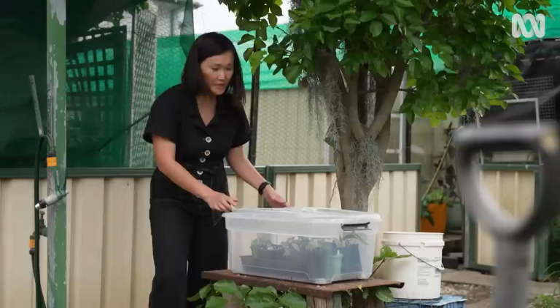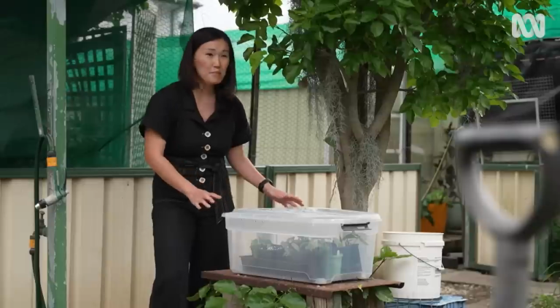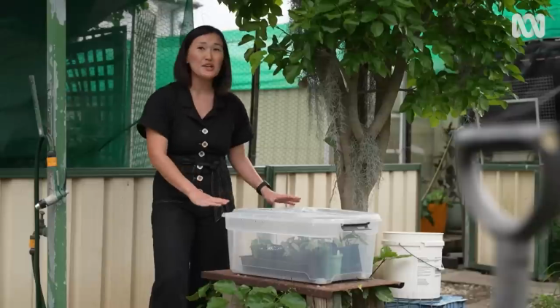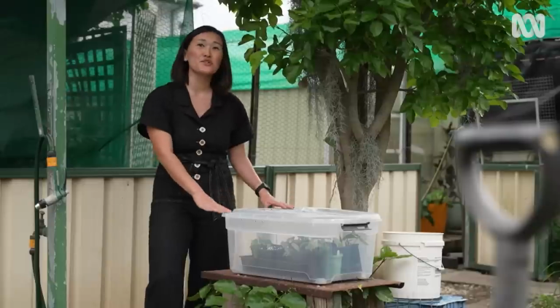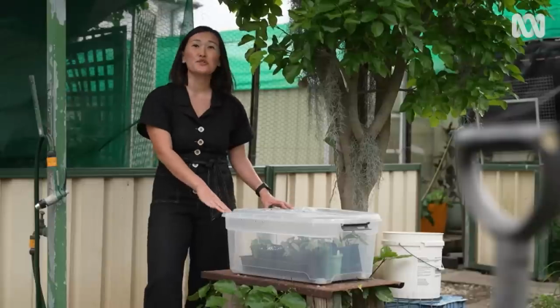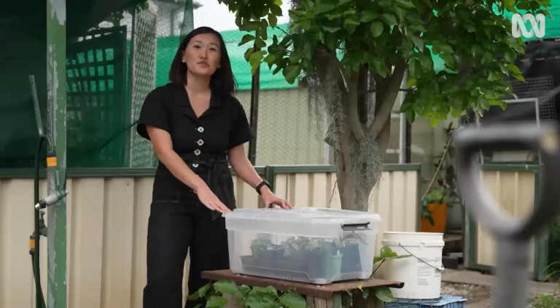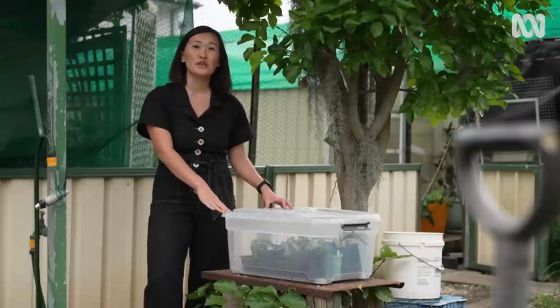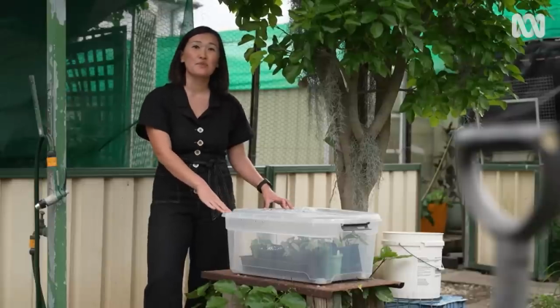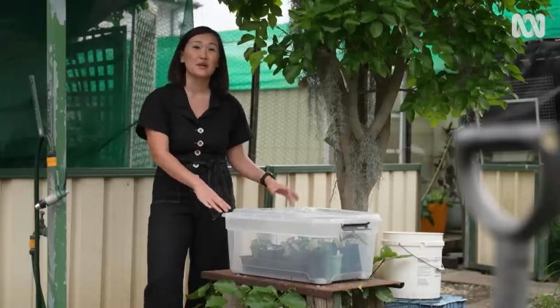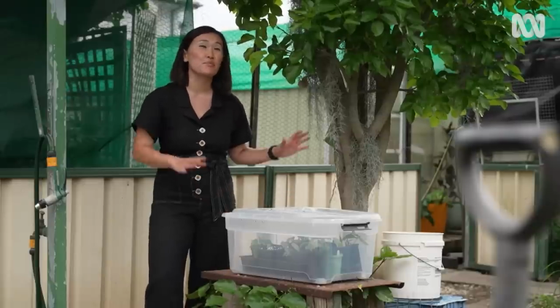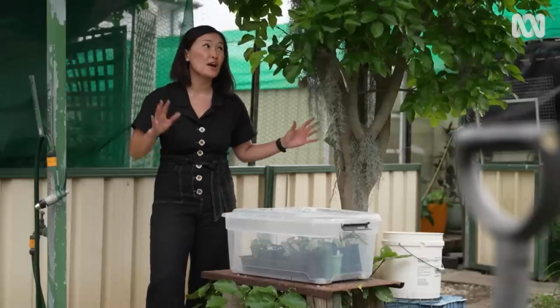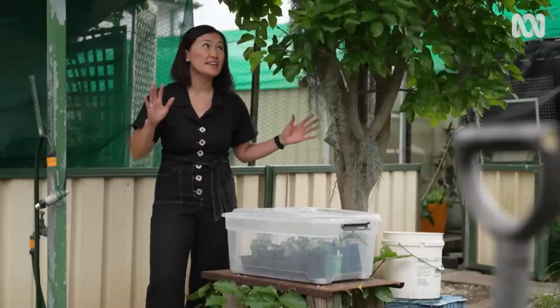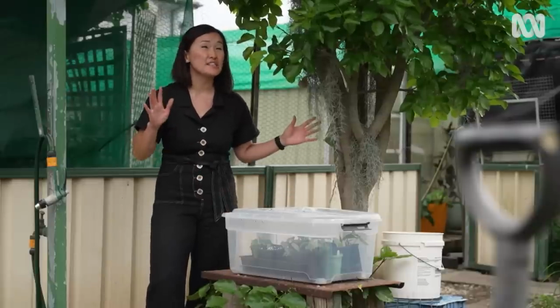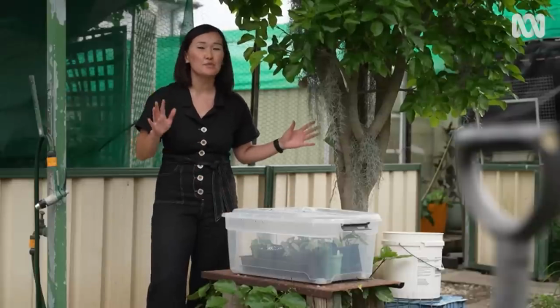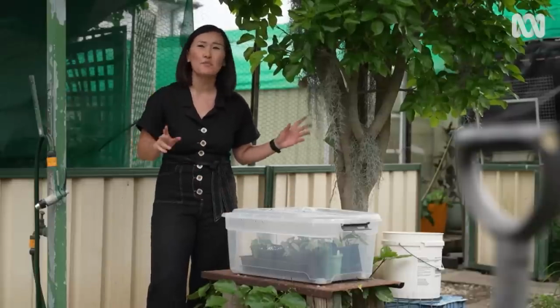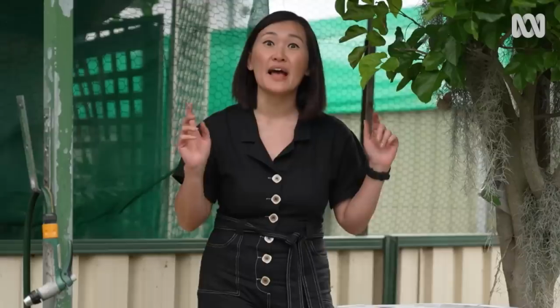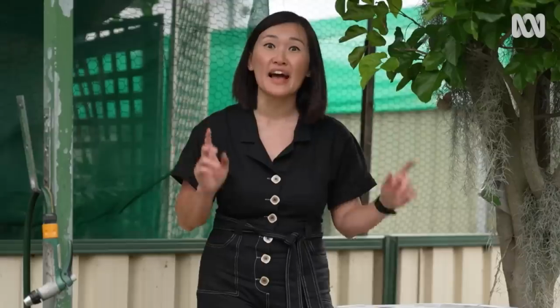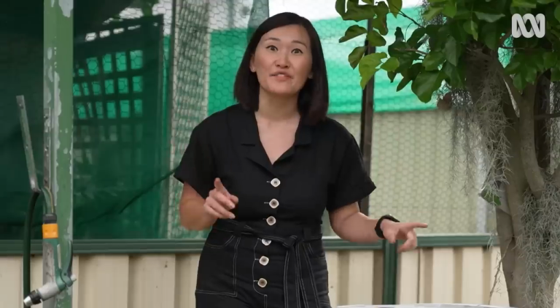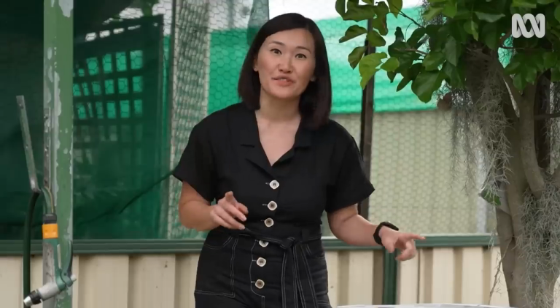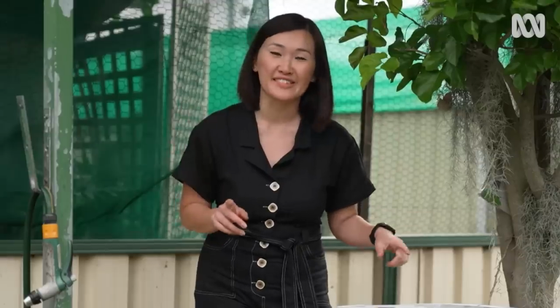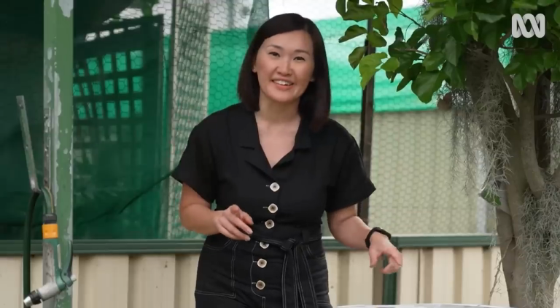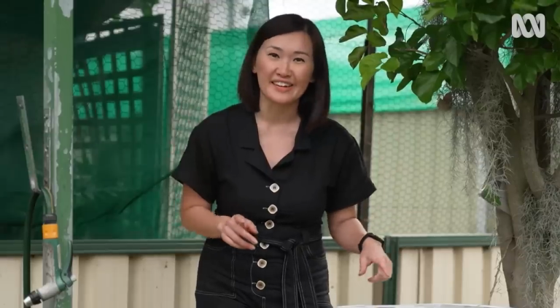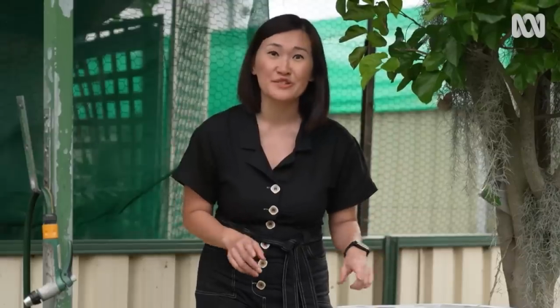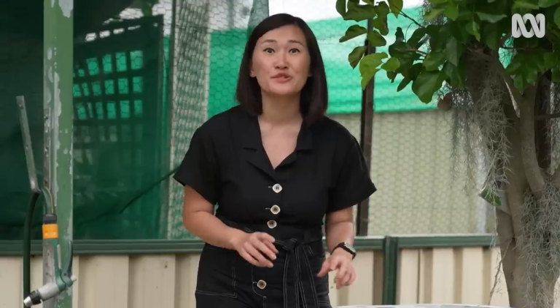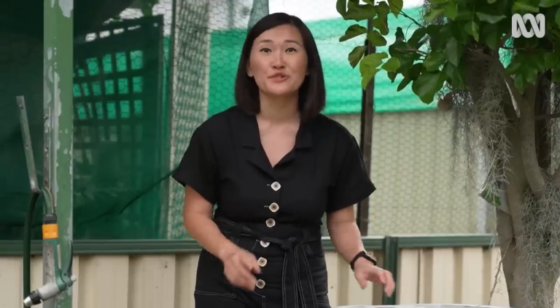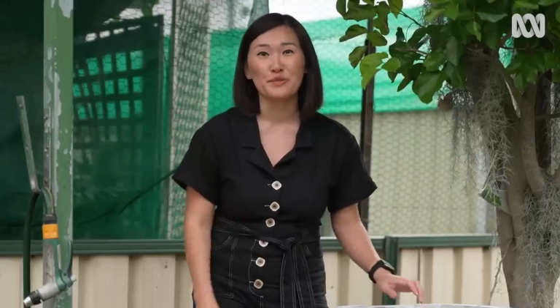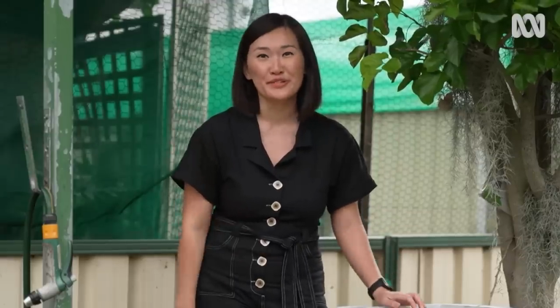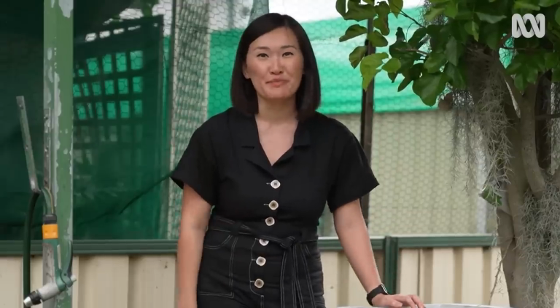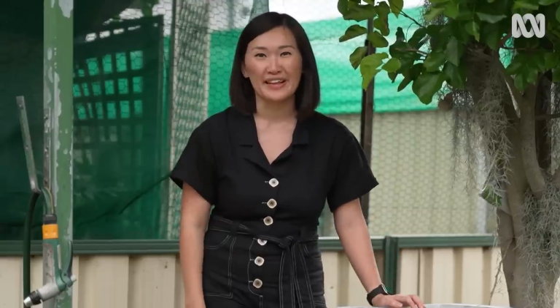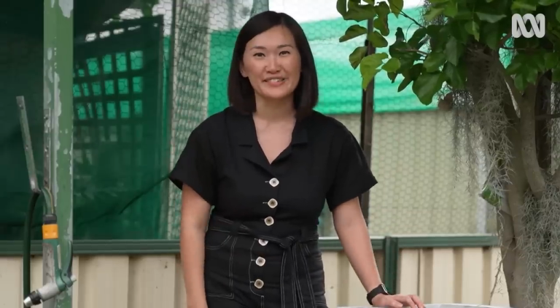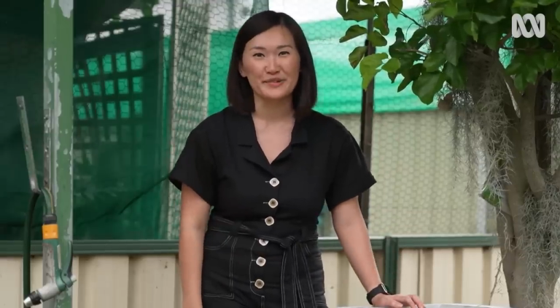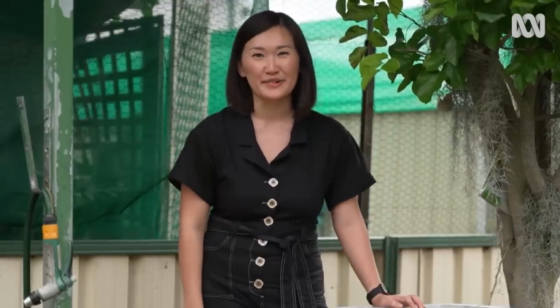Make sure you do keep it in a brightly lit spot but out of direct sunlight — you do not want your plants to cook.